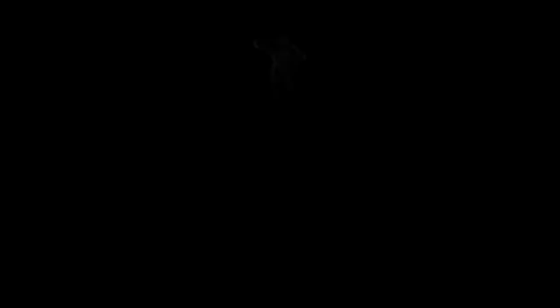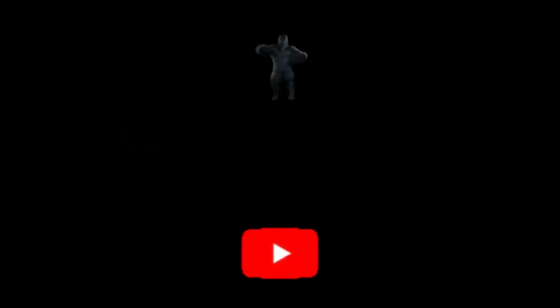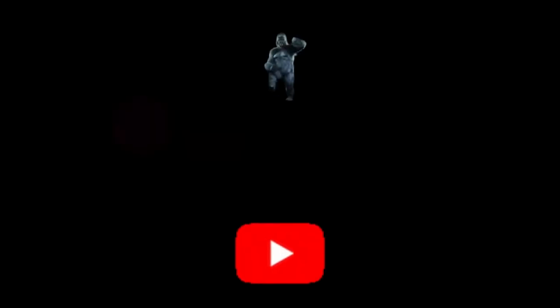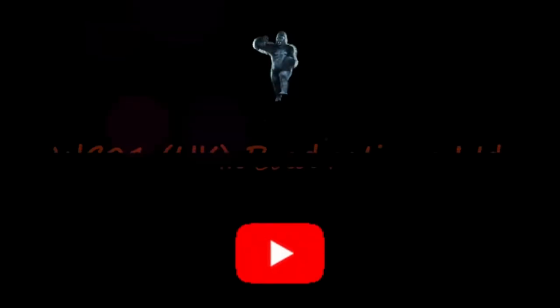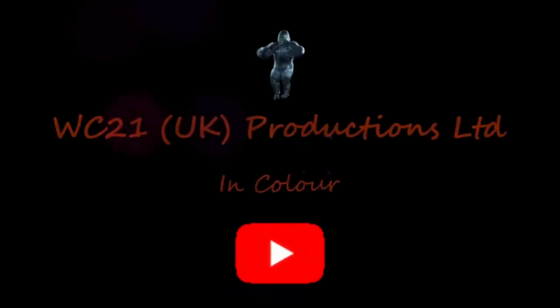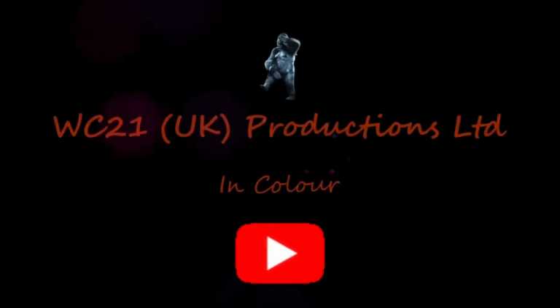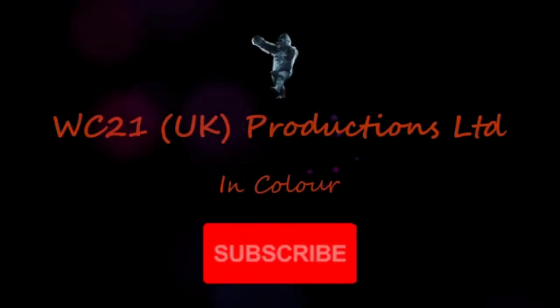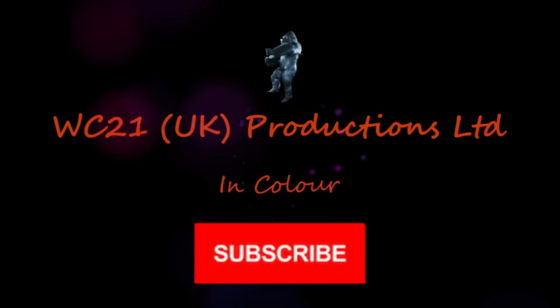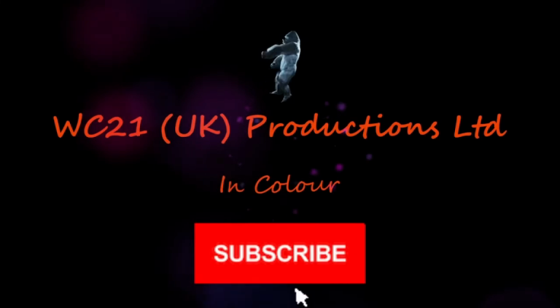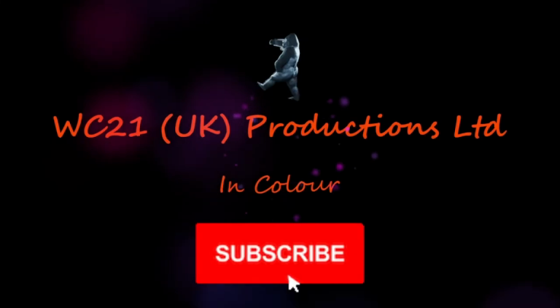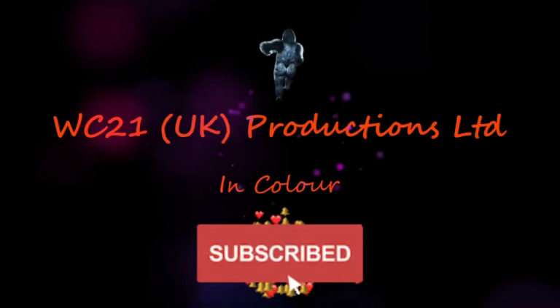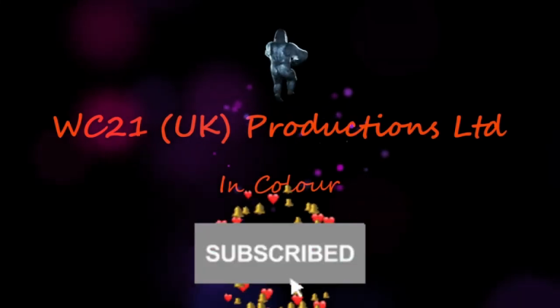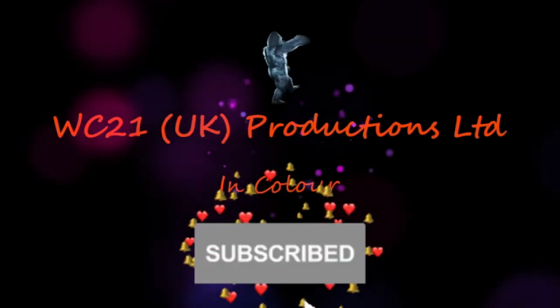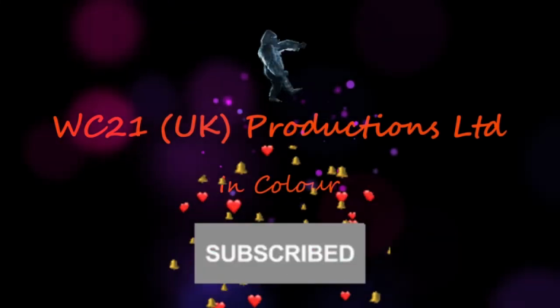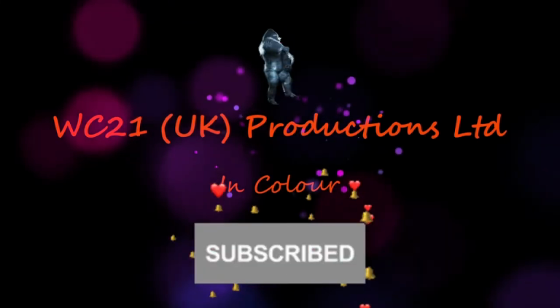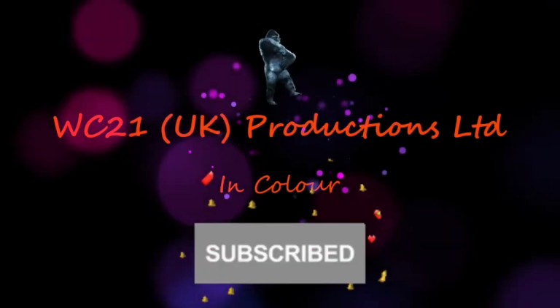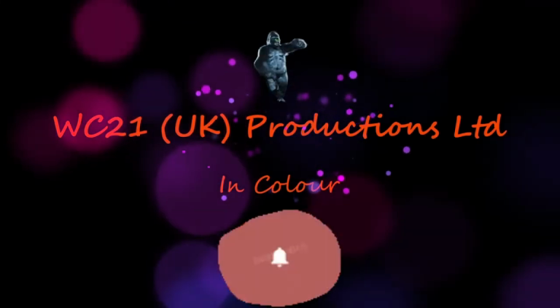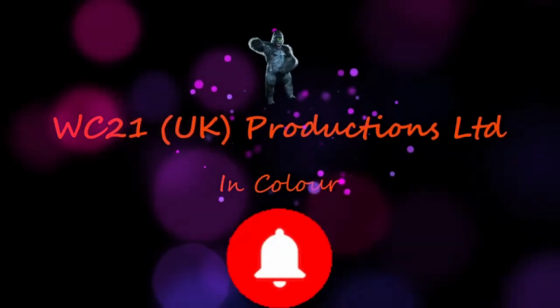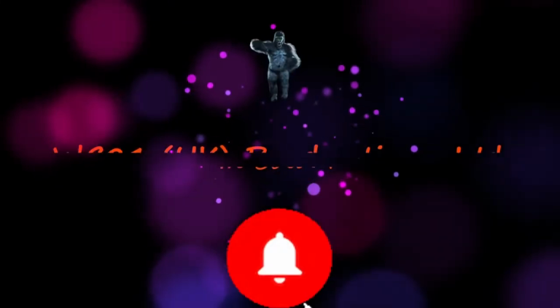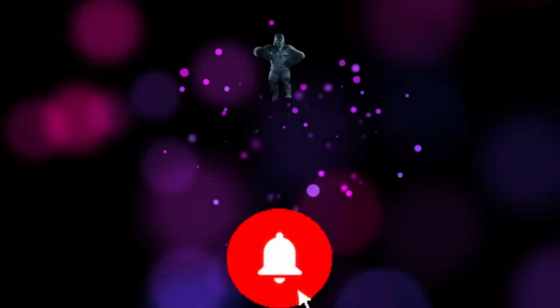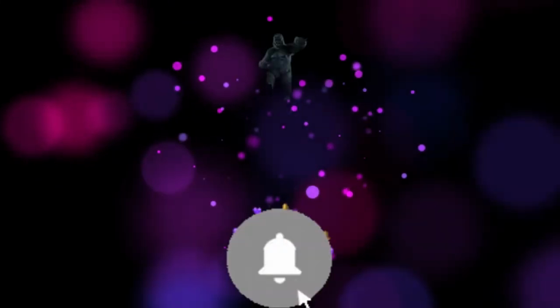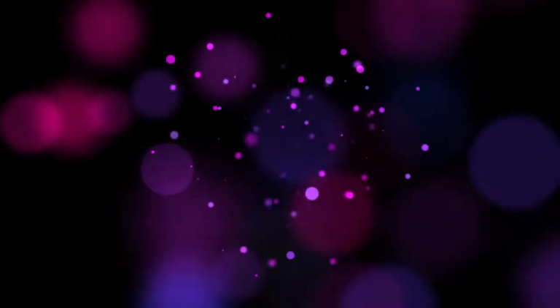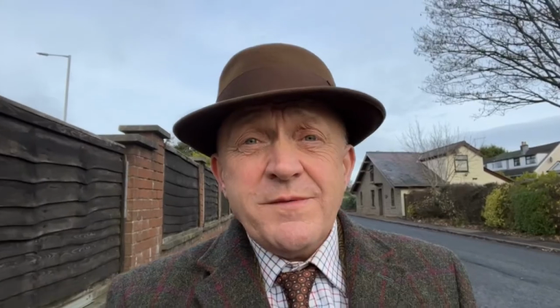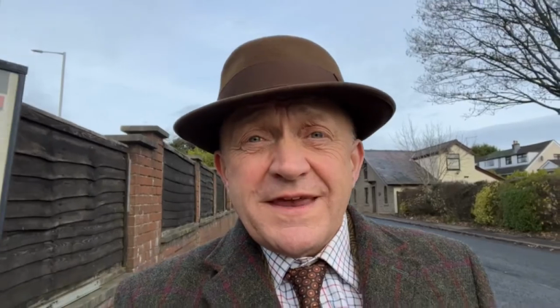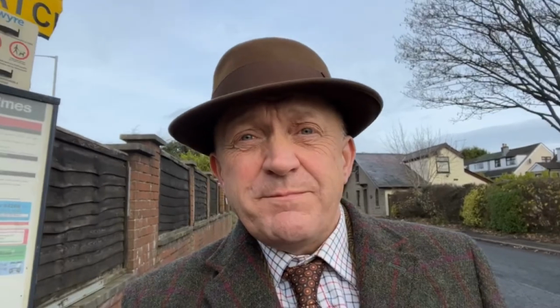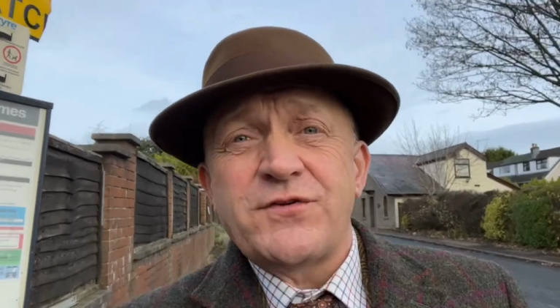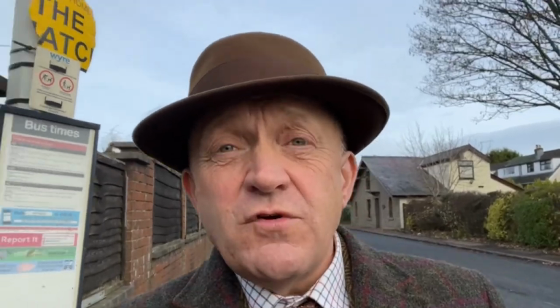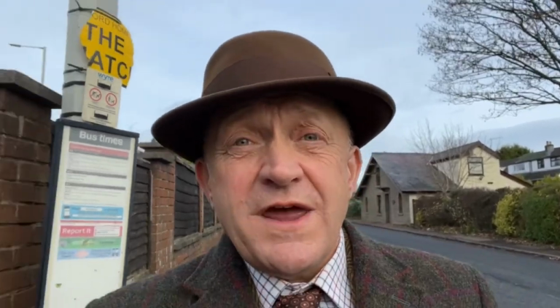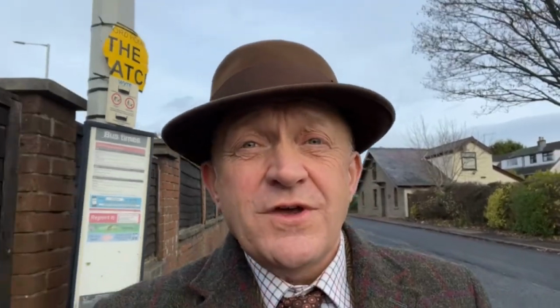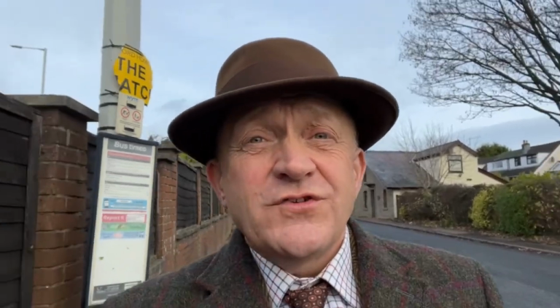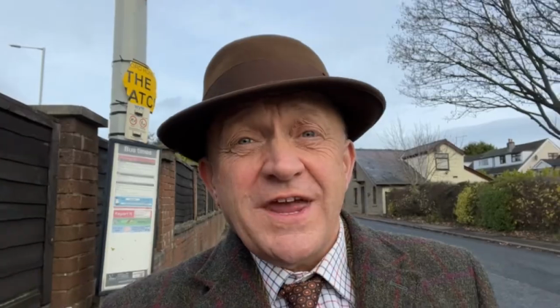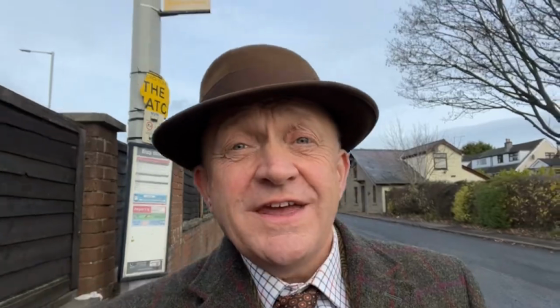Until next time — like, subscribe, click the notifications, all that stuff. I'm going to get the bus home now. Stay safe.